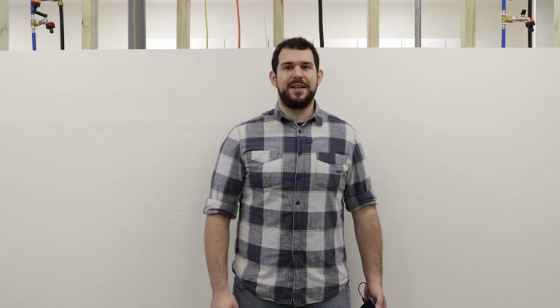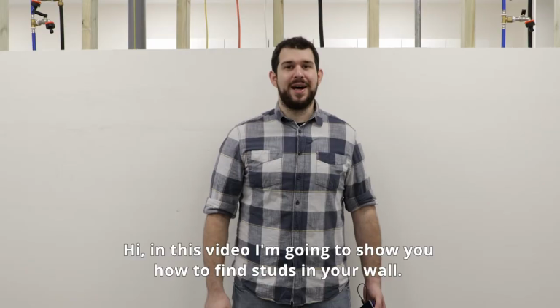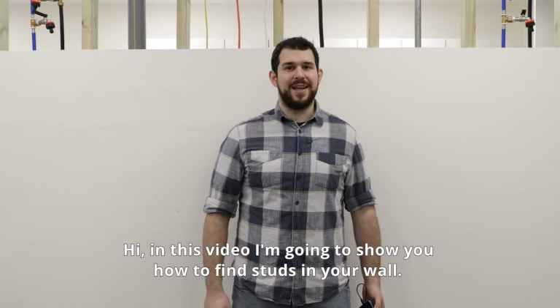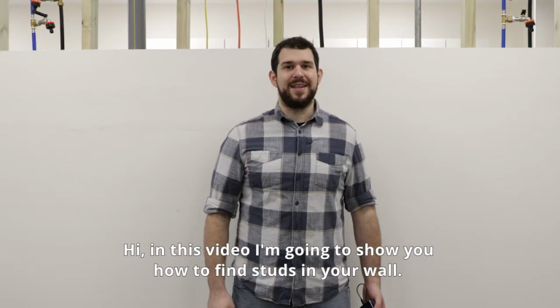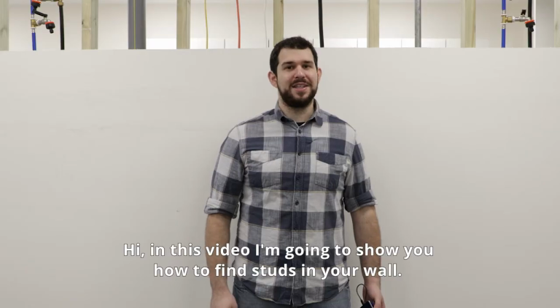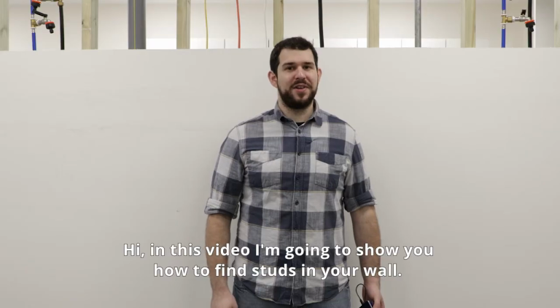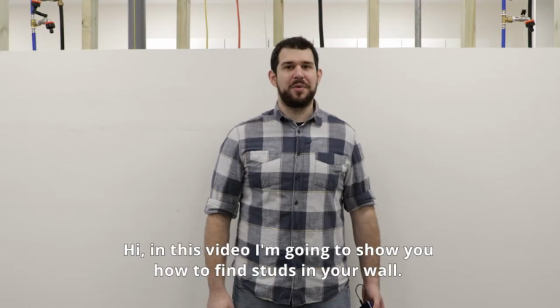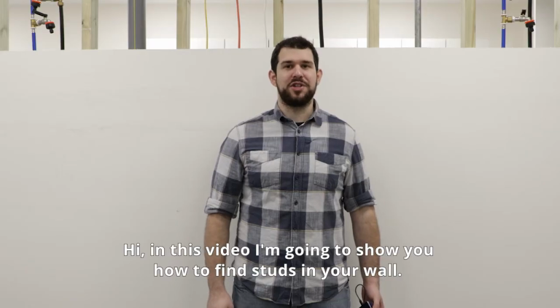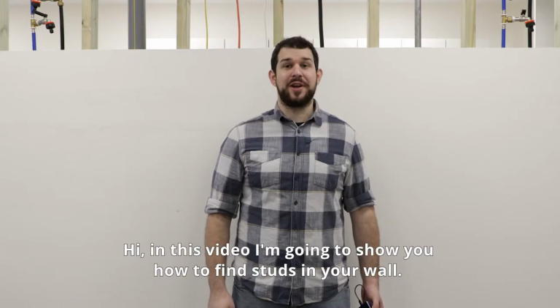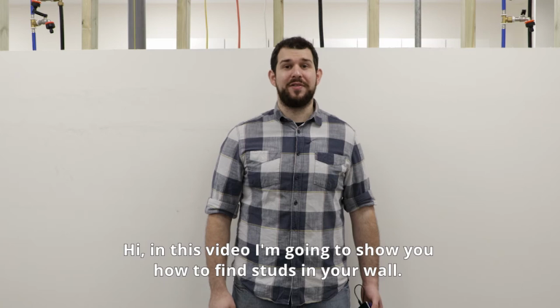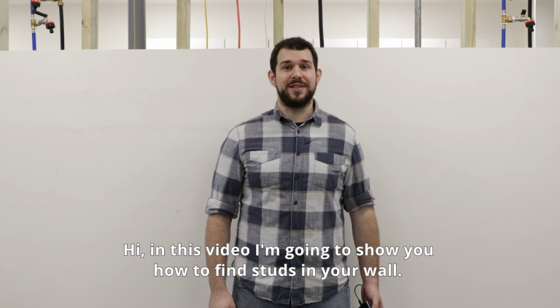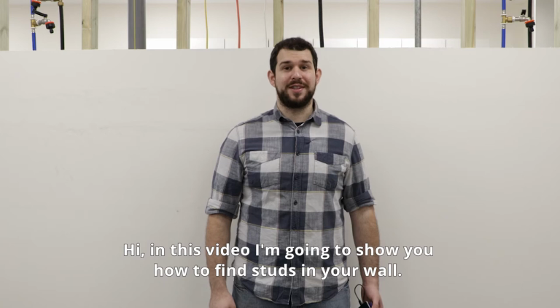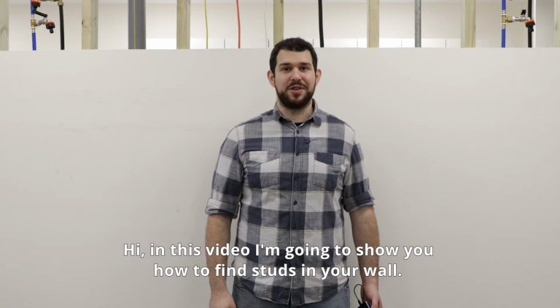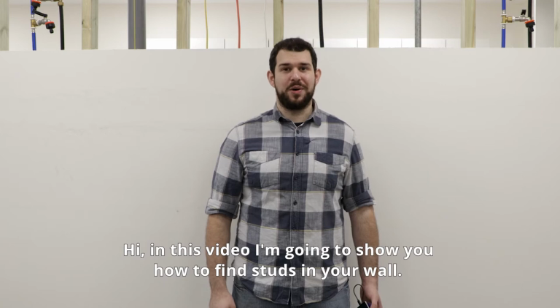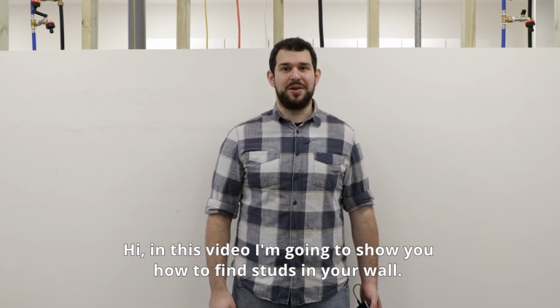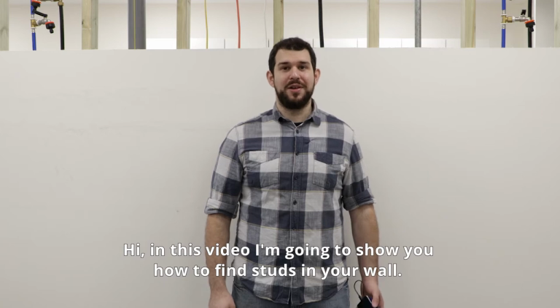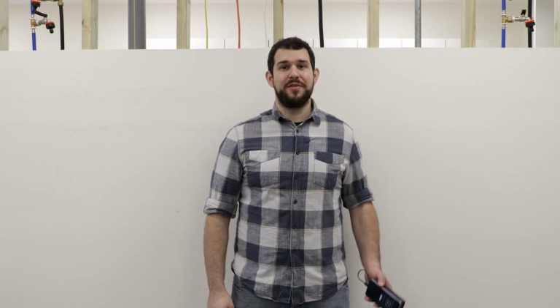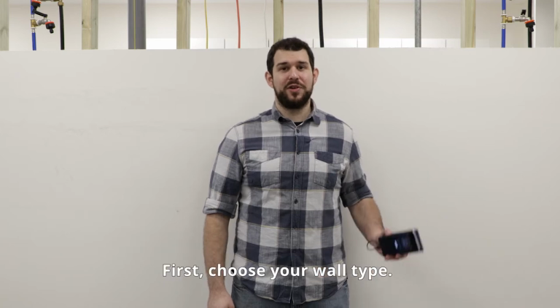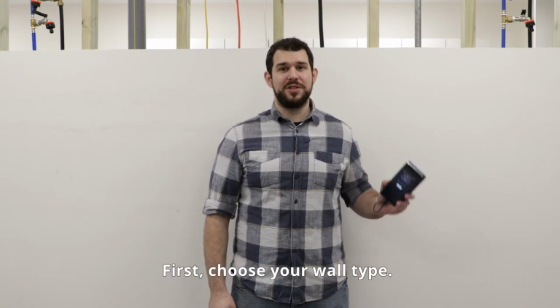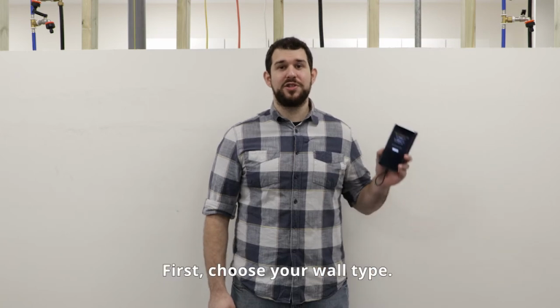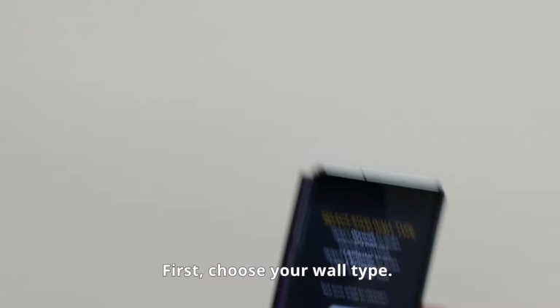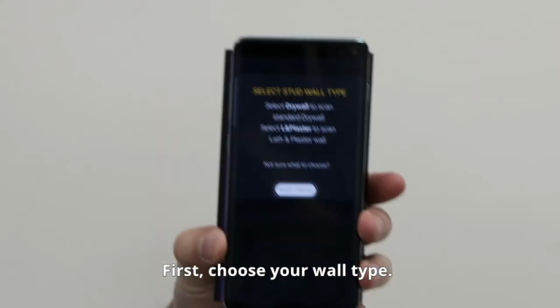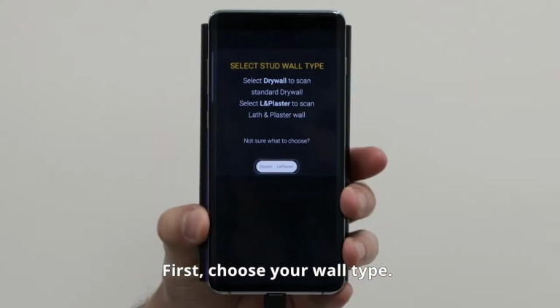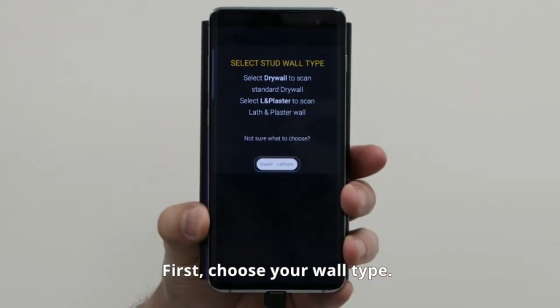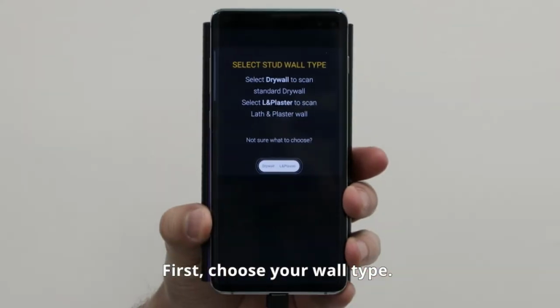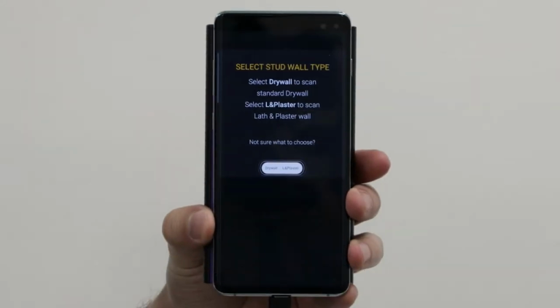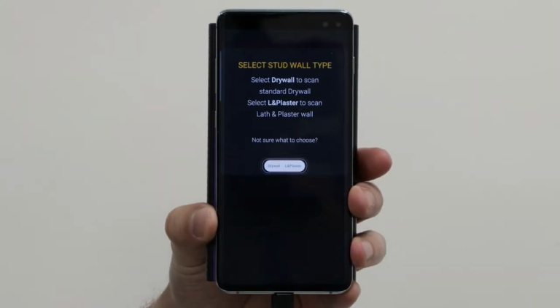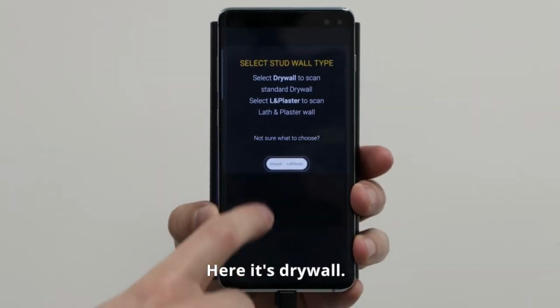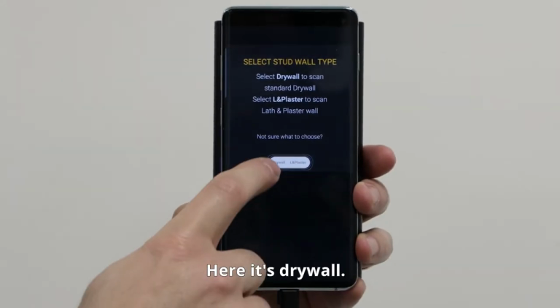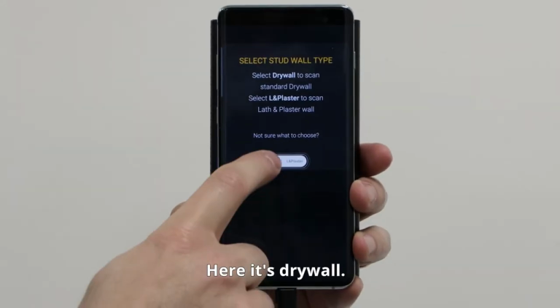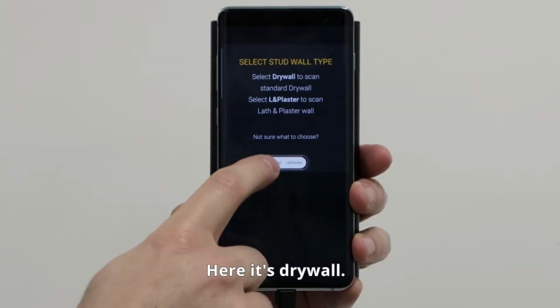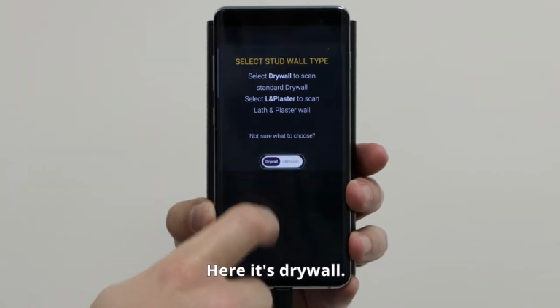Hi, in this video I'm going to show you how to find studs in your wall. First, choose your wall type. Here it's drywall.